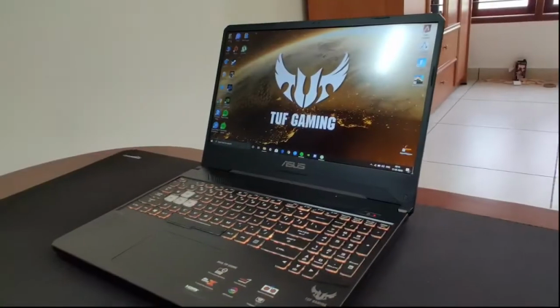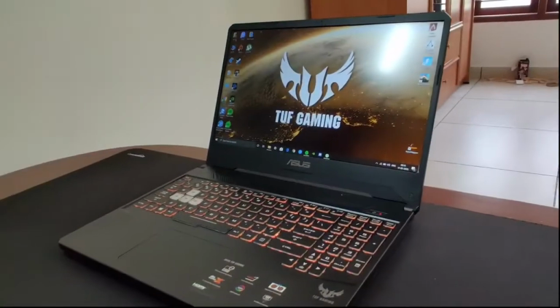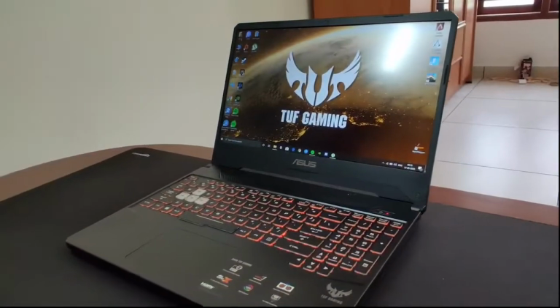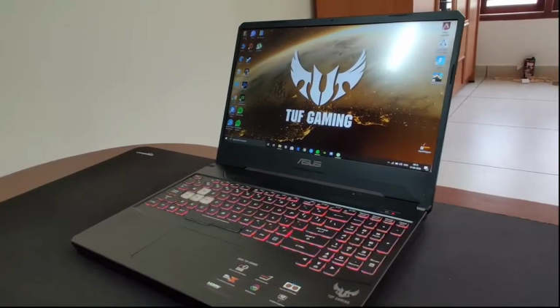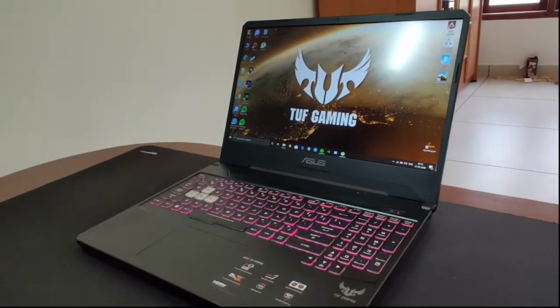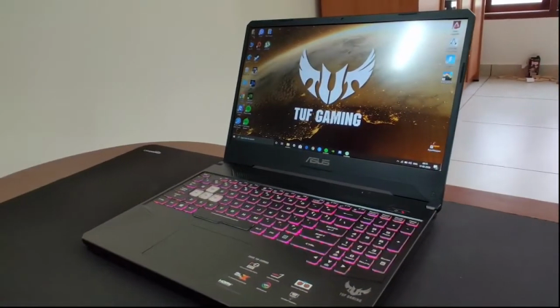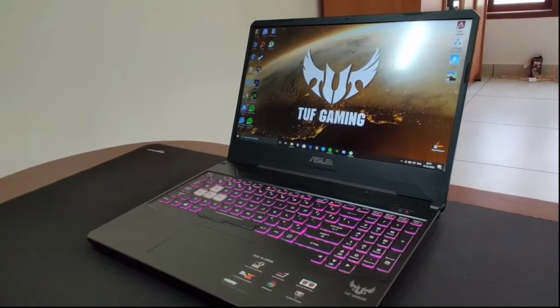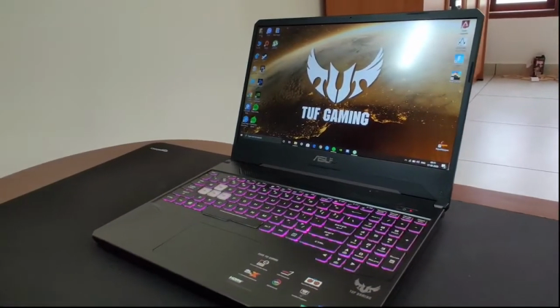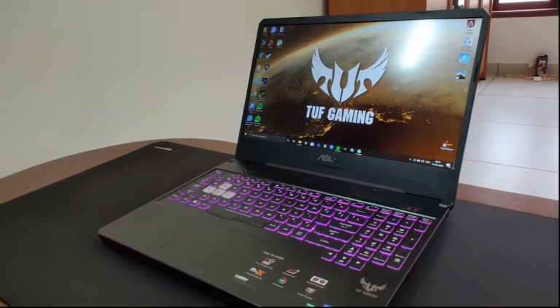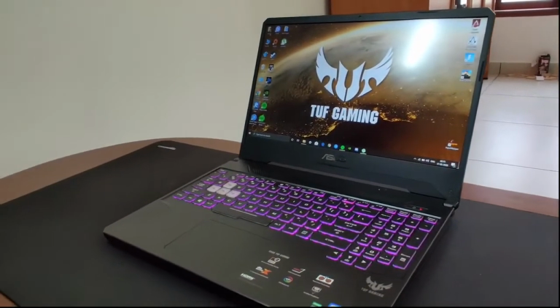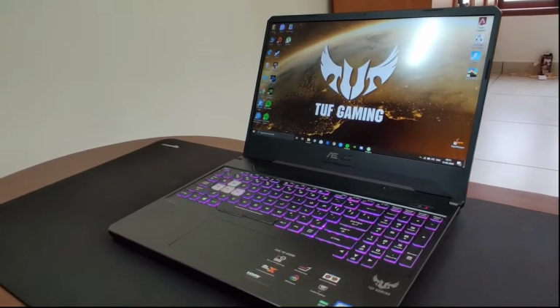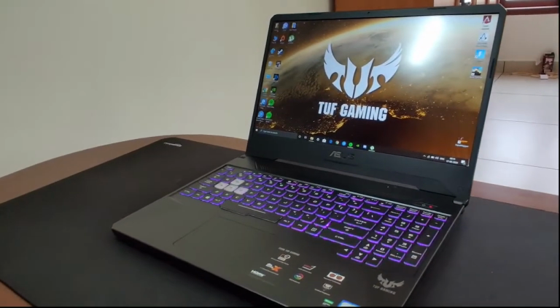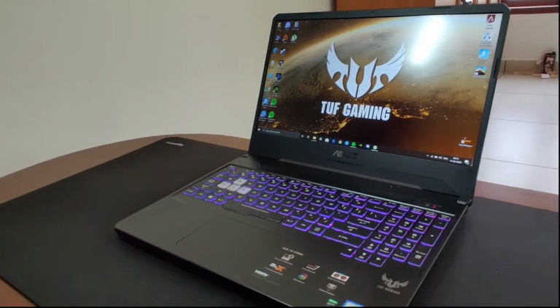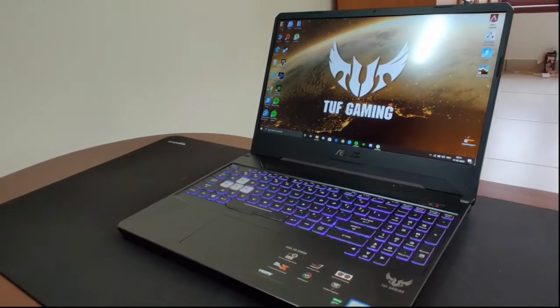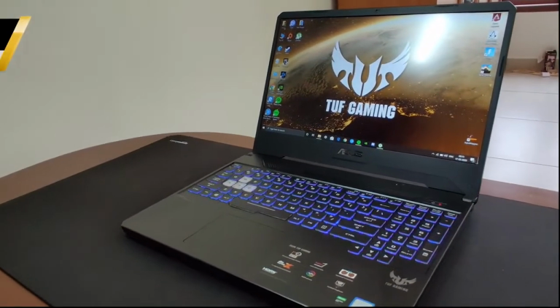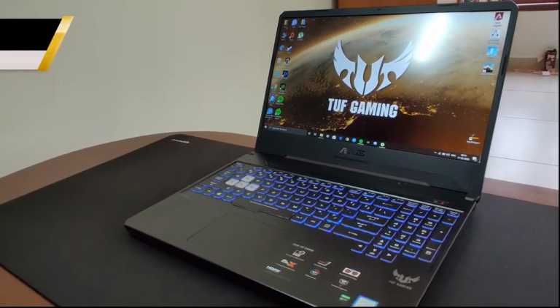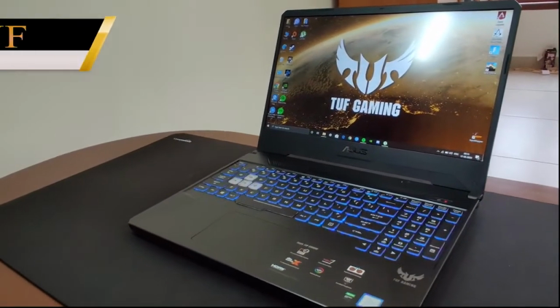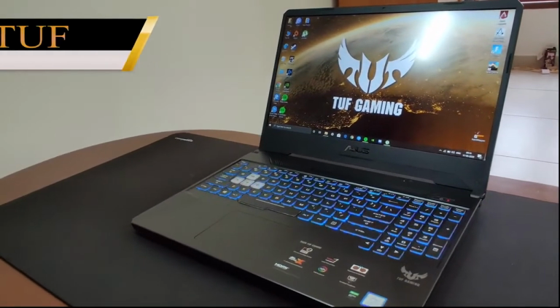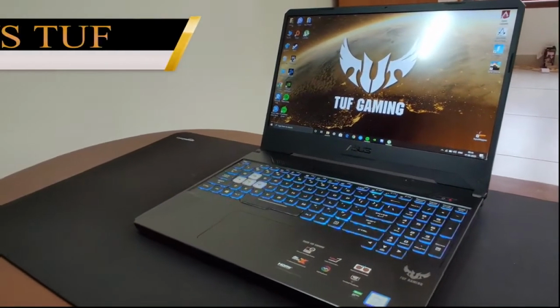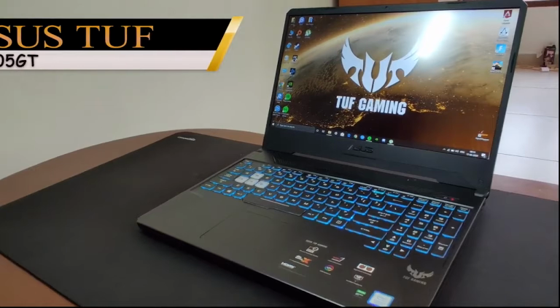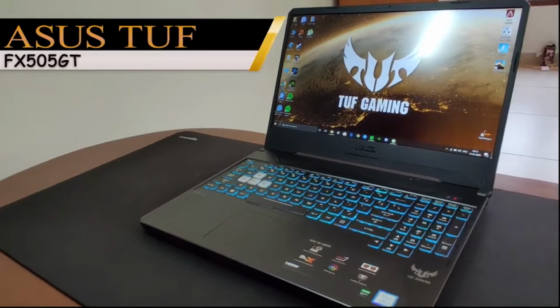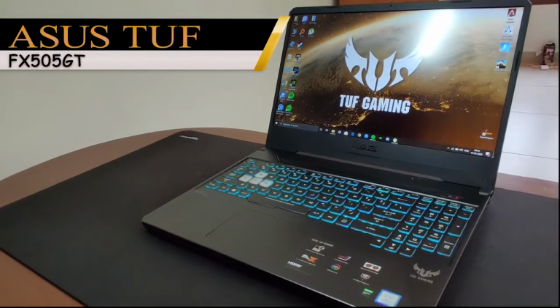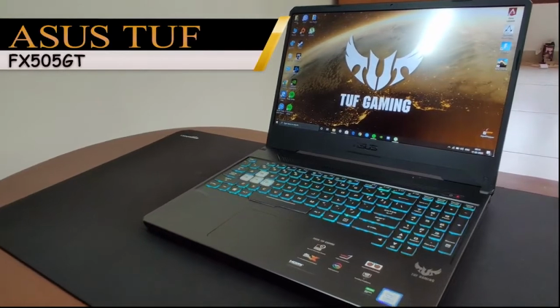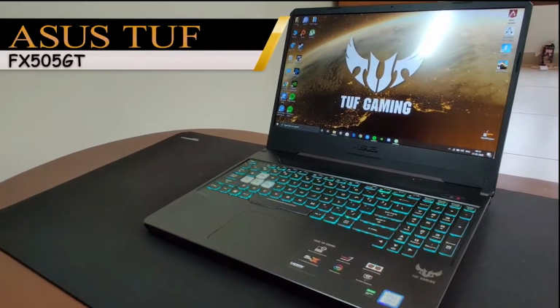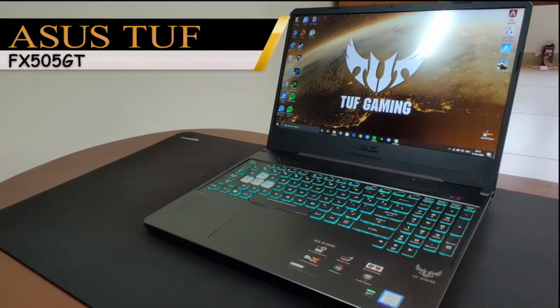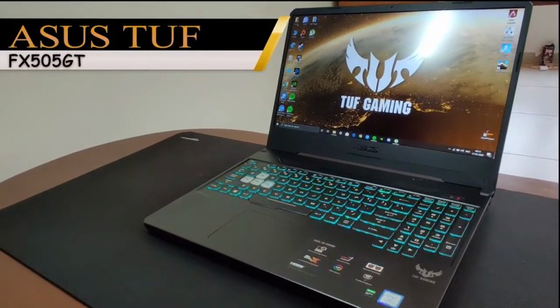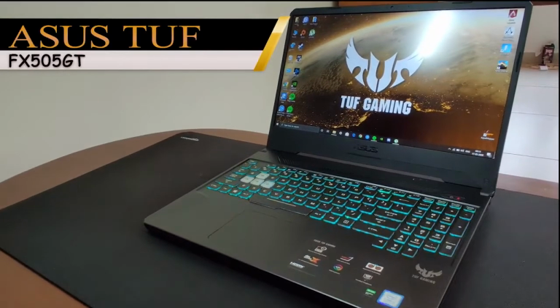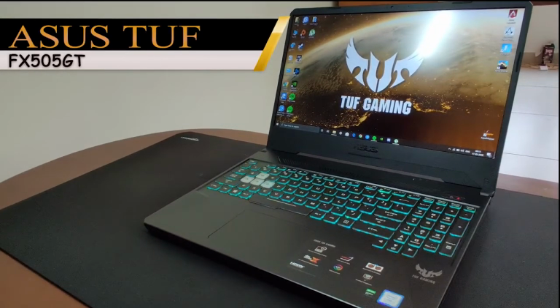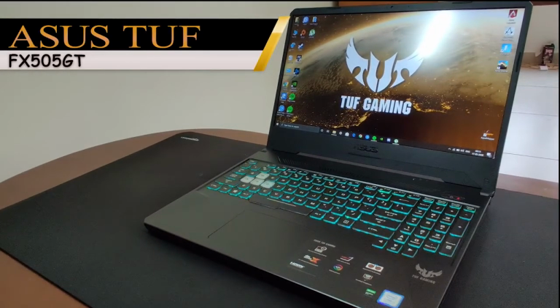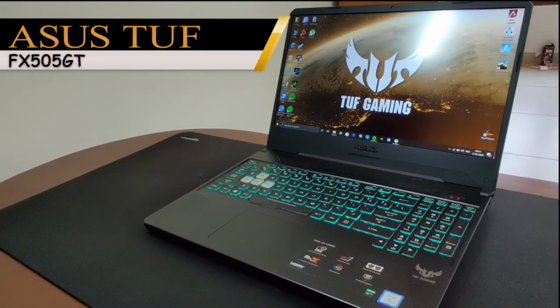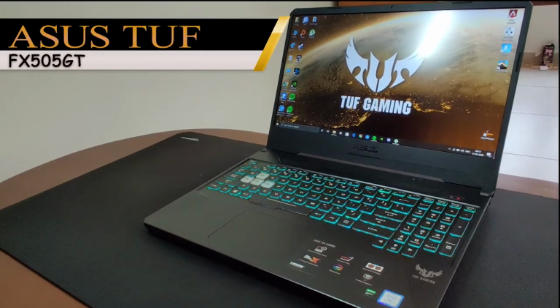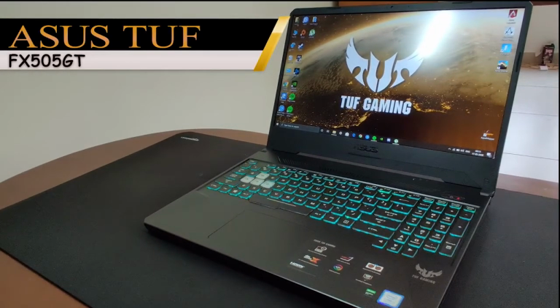Hey guys, Double H here and this is the ASUS TUF FX505 GT.